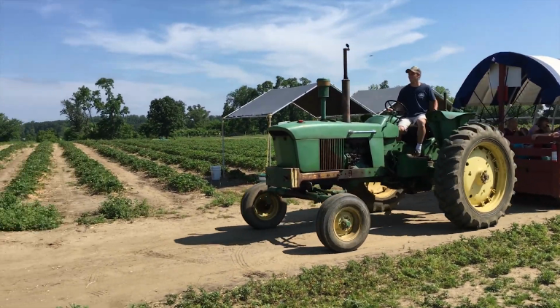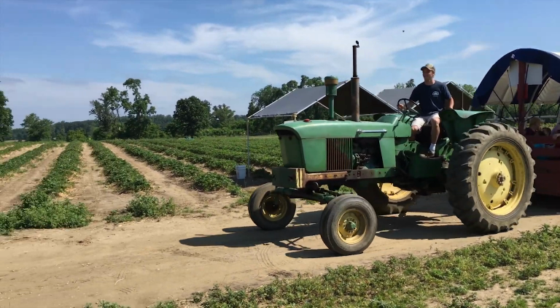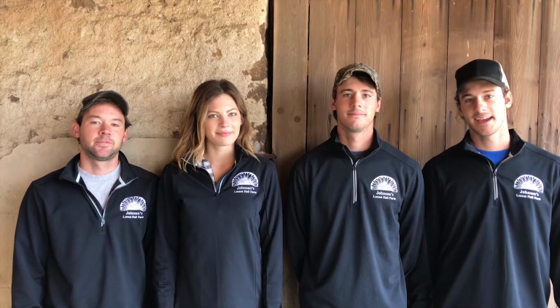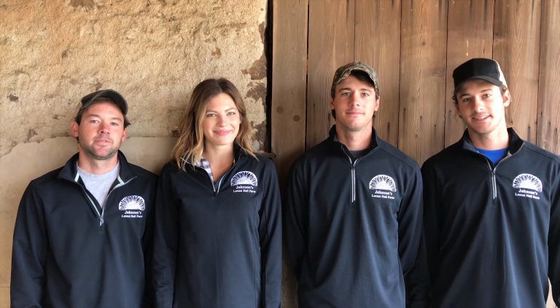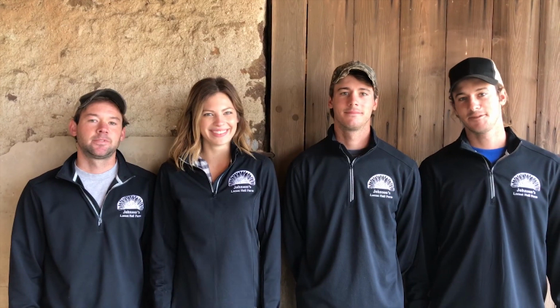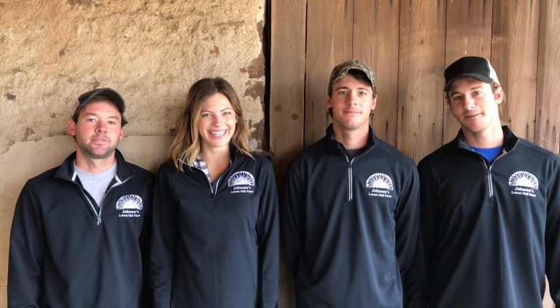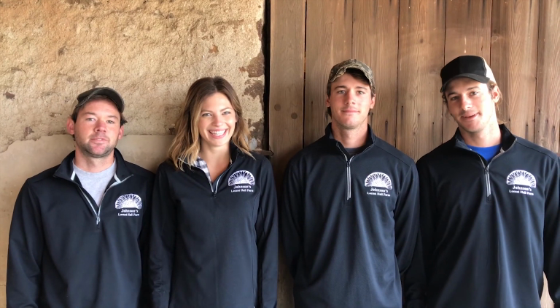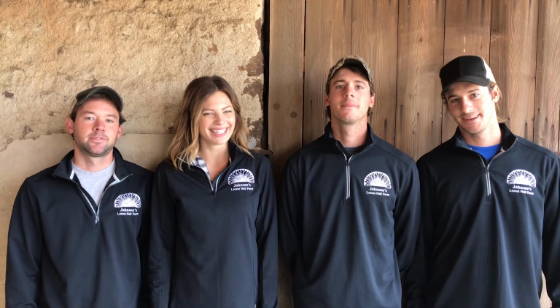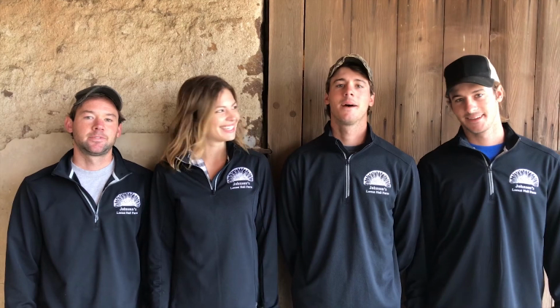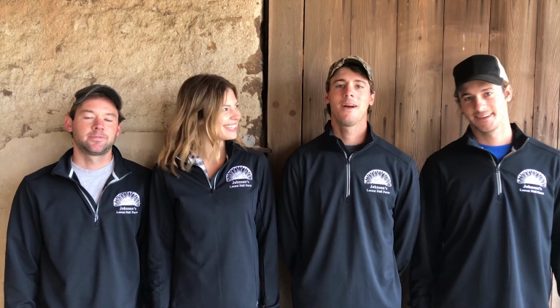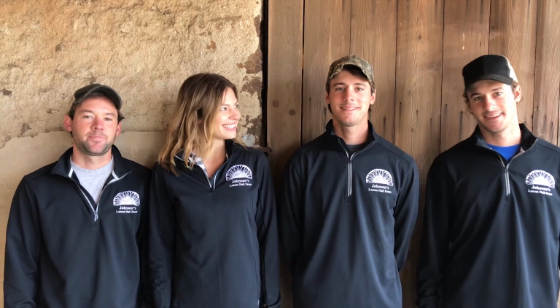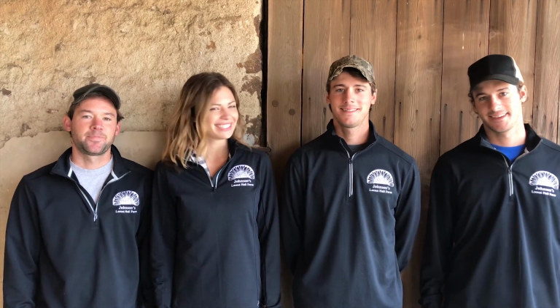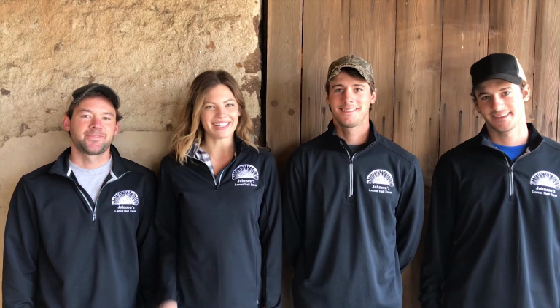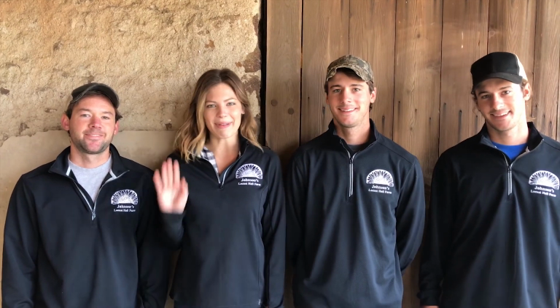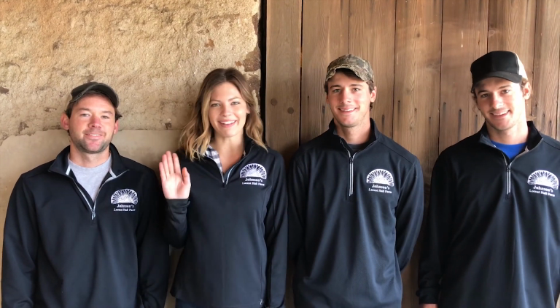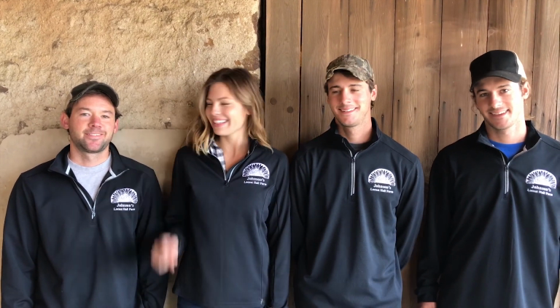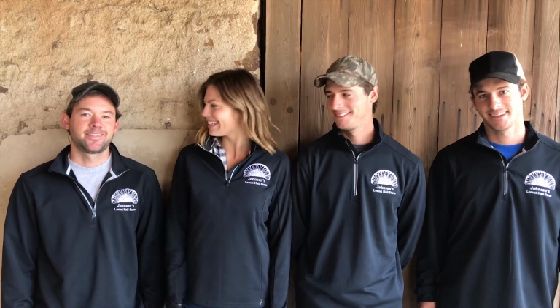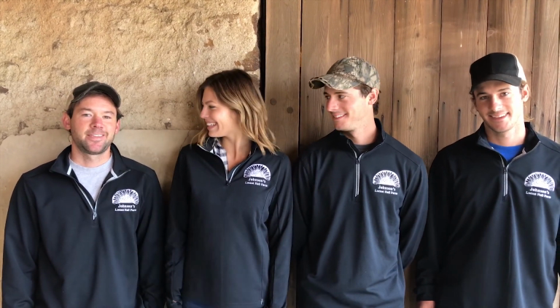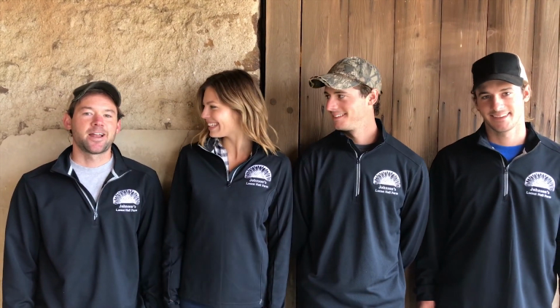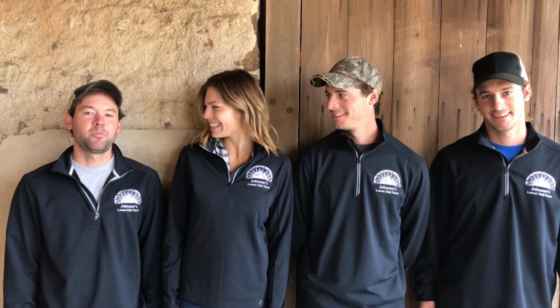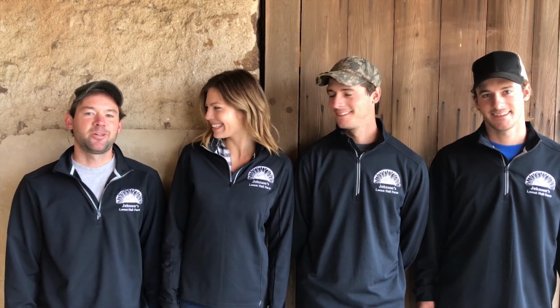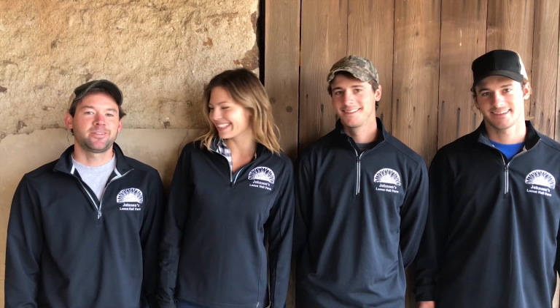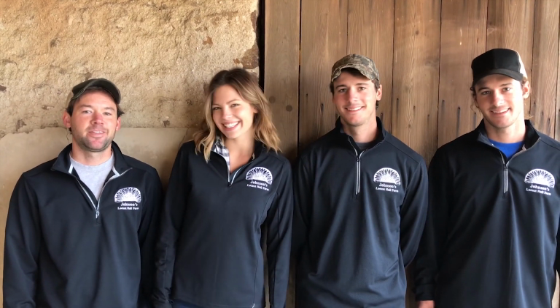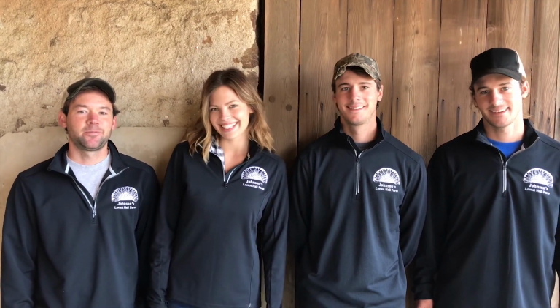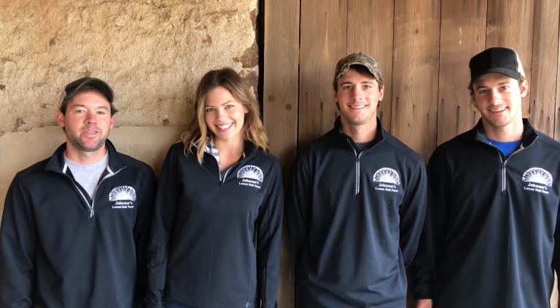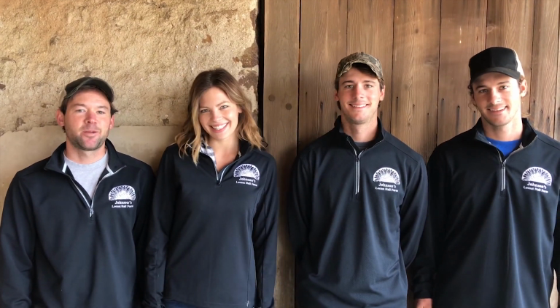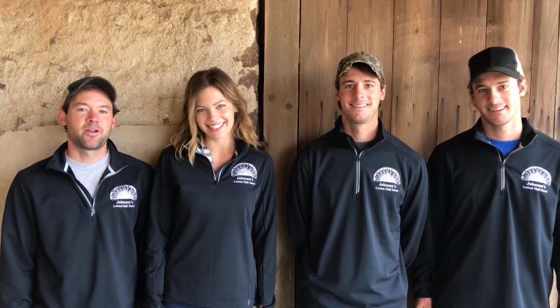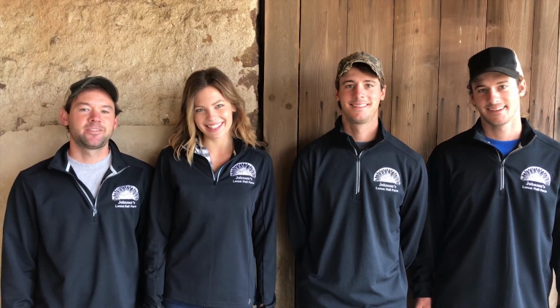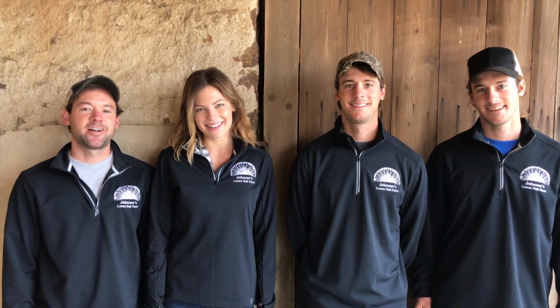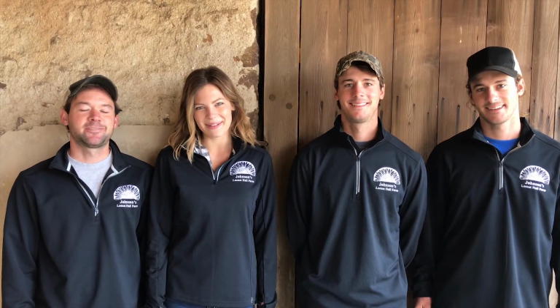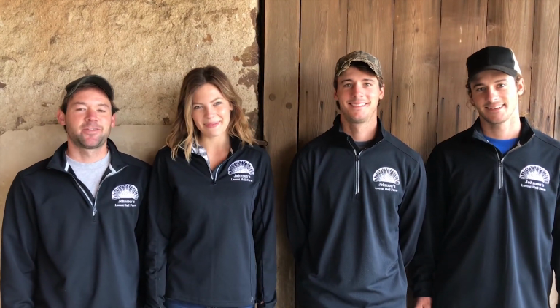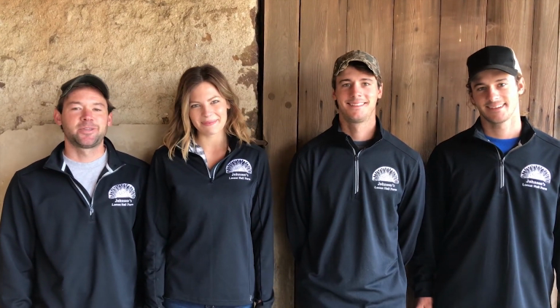Hey guys, I'm Jim. I'm Wes. I'm Allie. And I'm Will. And we are part of the Johnson family.